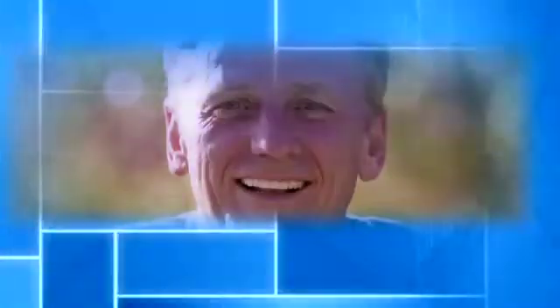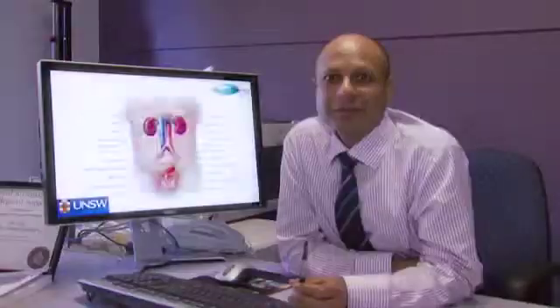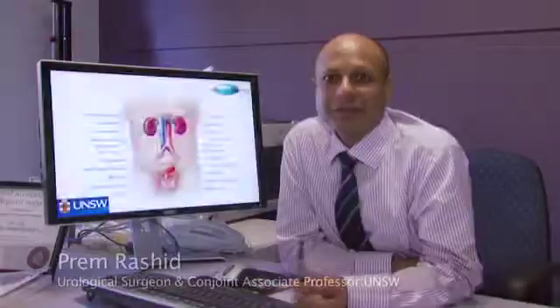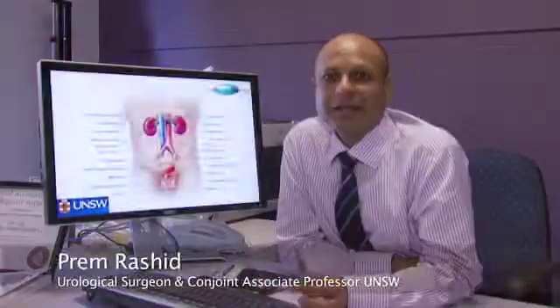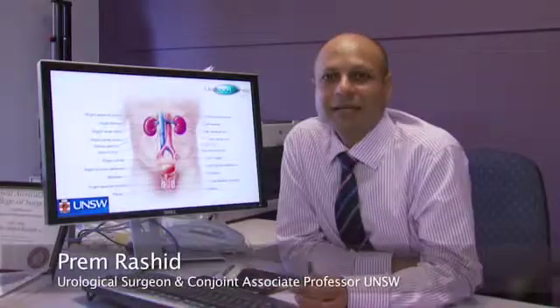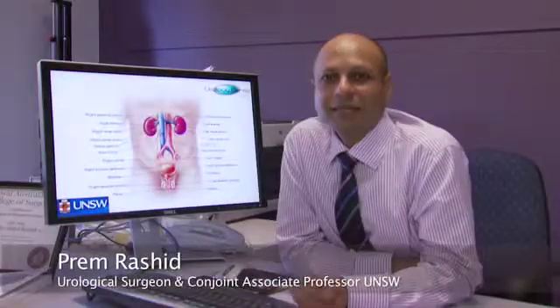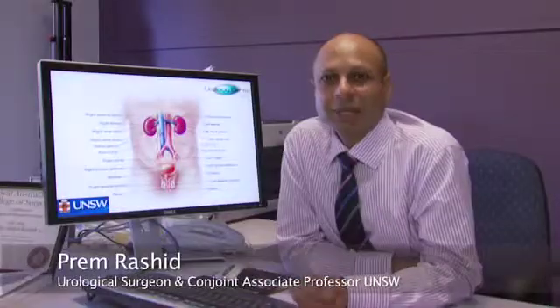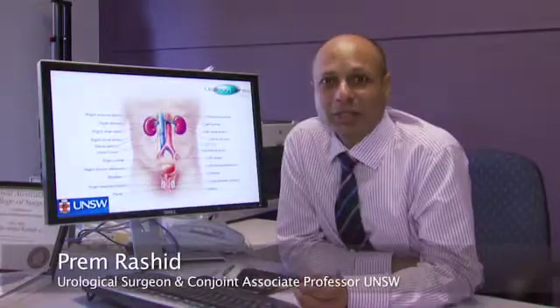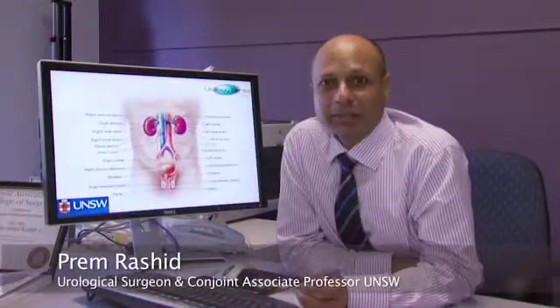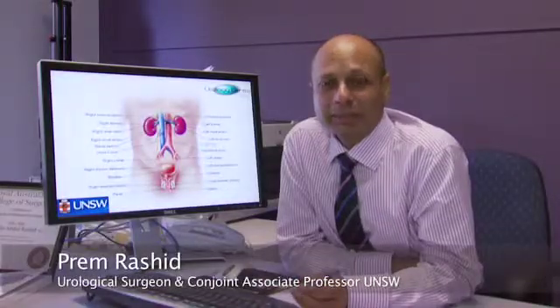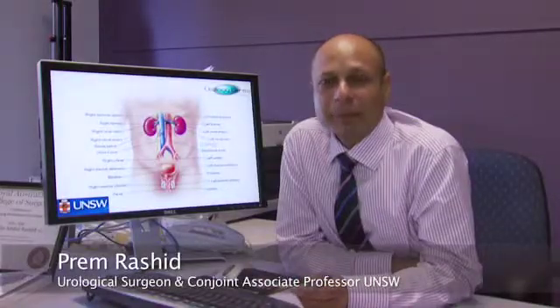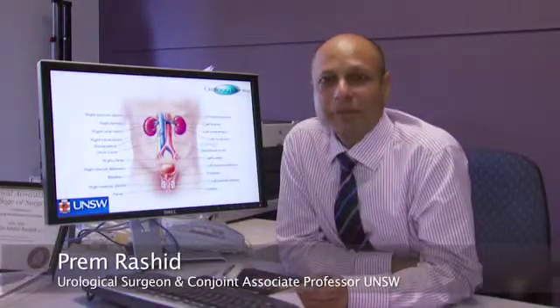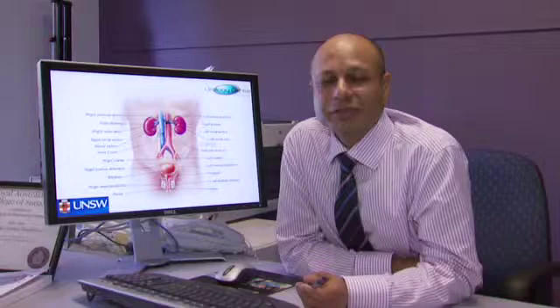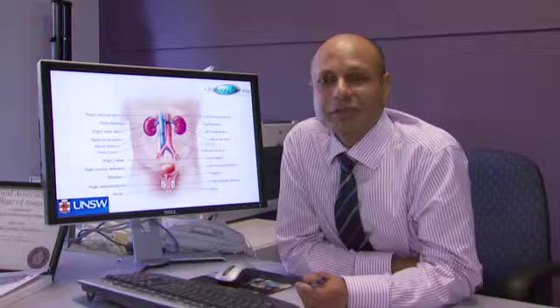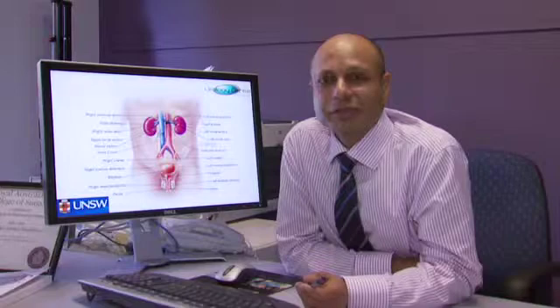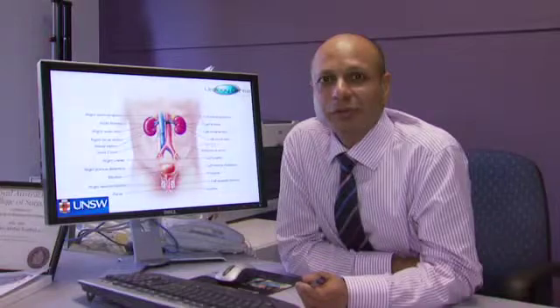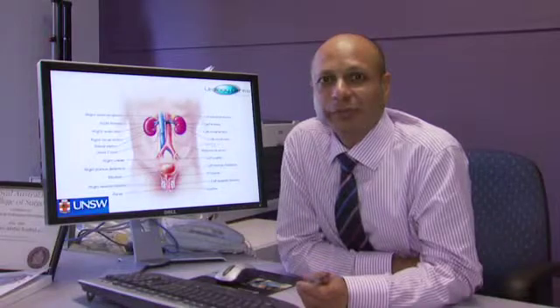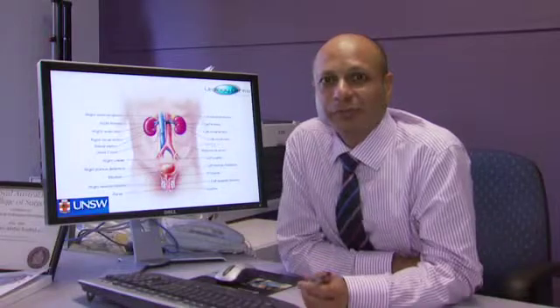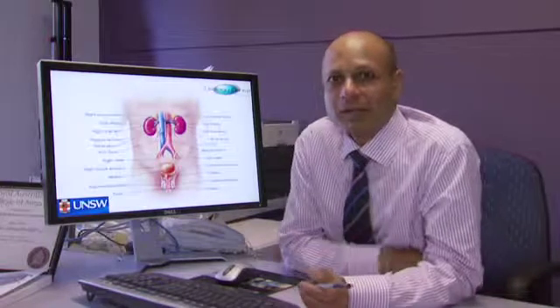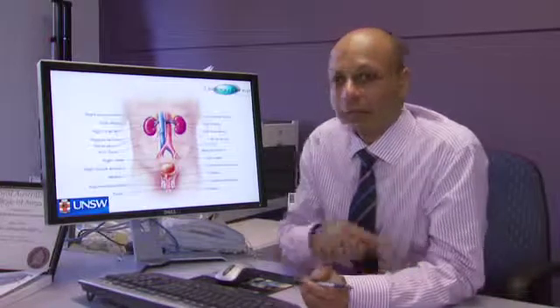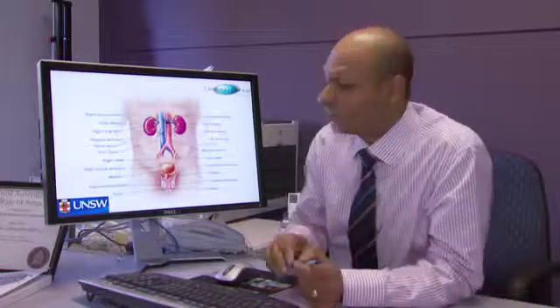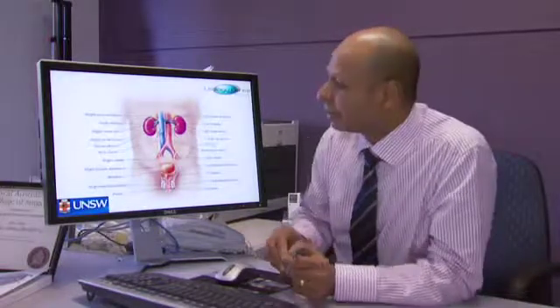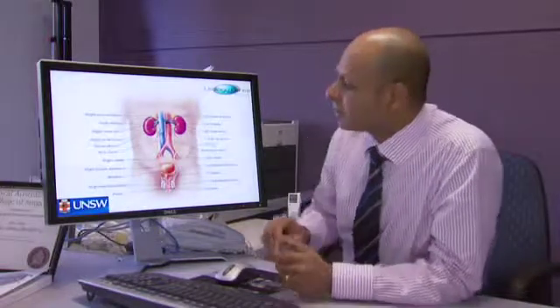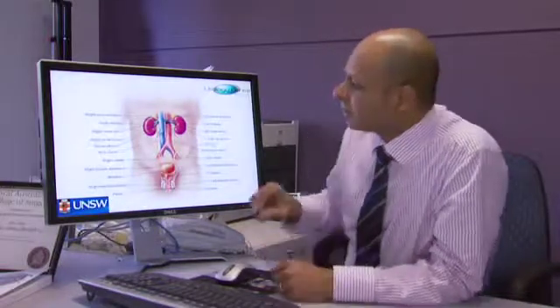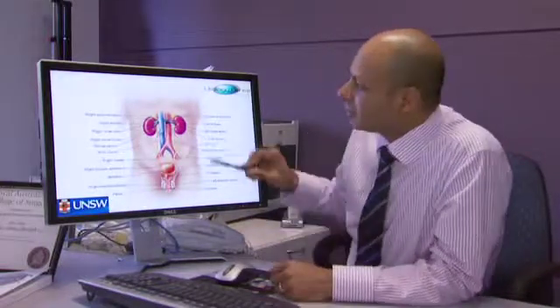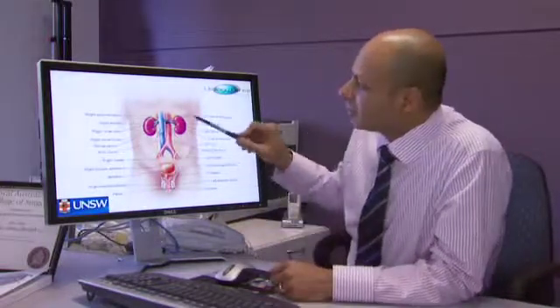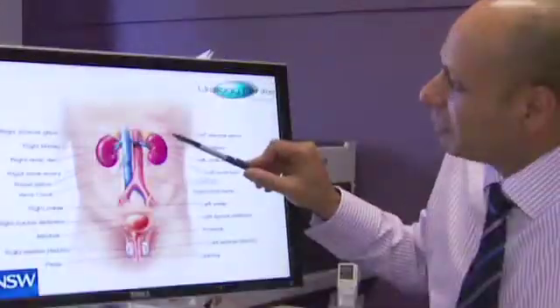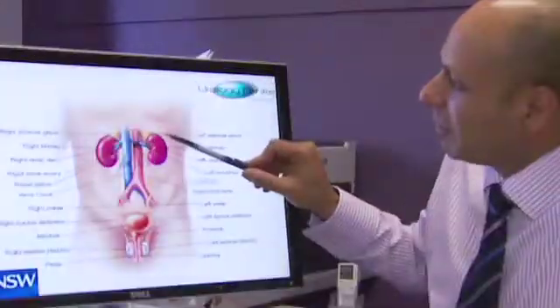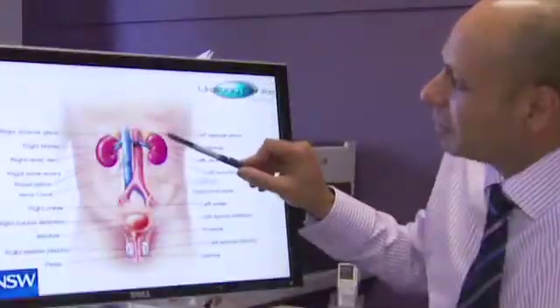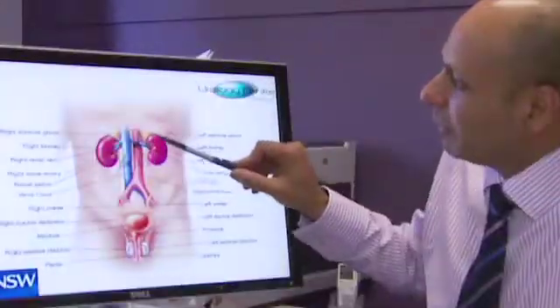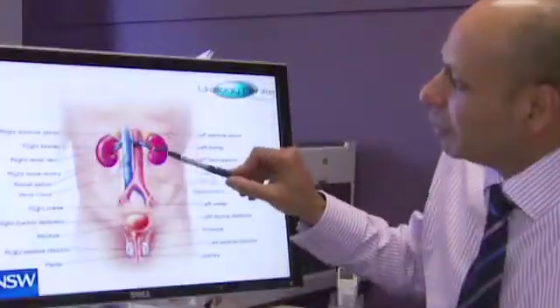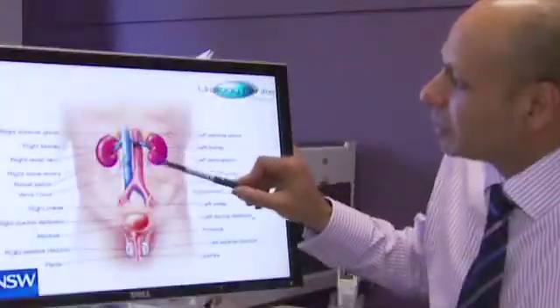The prostate gland sits below the bladder and produces seminal fluid. By way of diagram, let's look at this picture of the male organs.